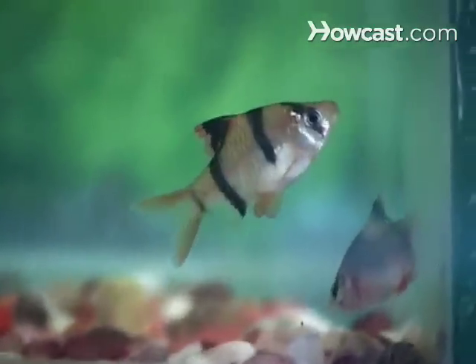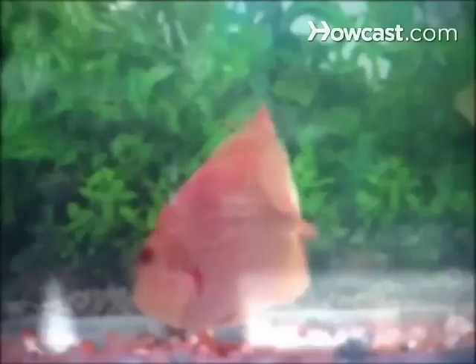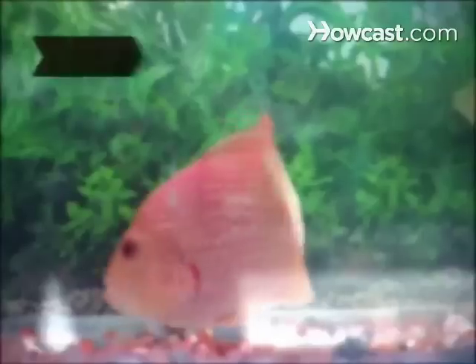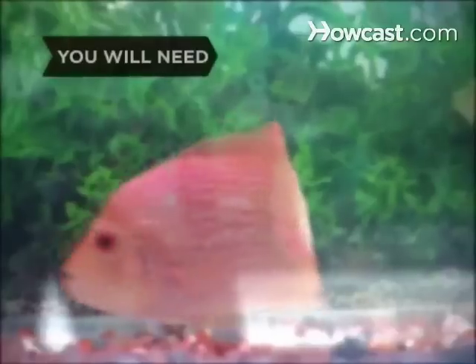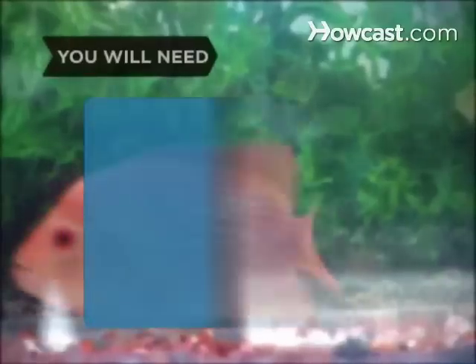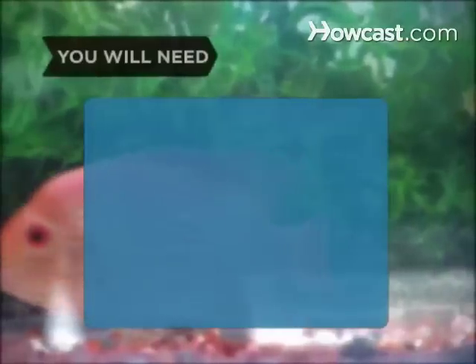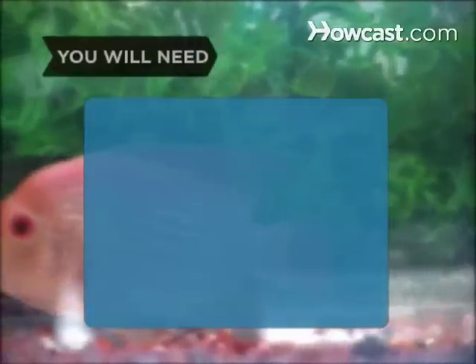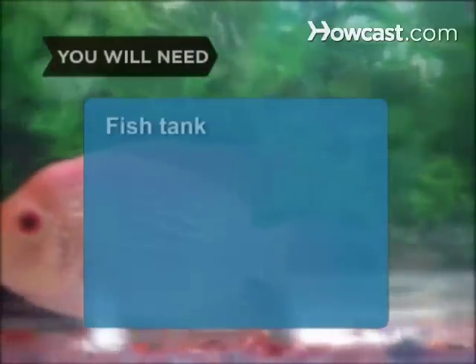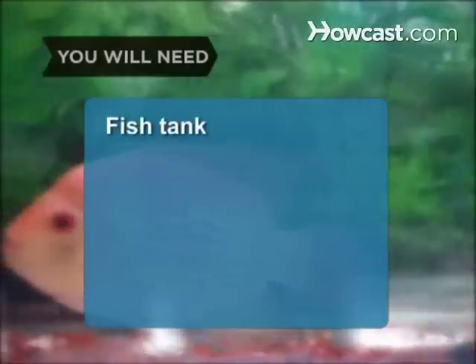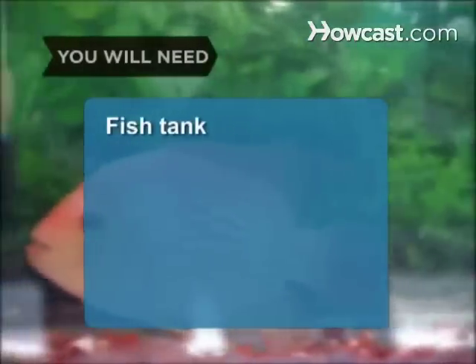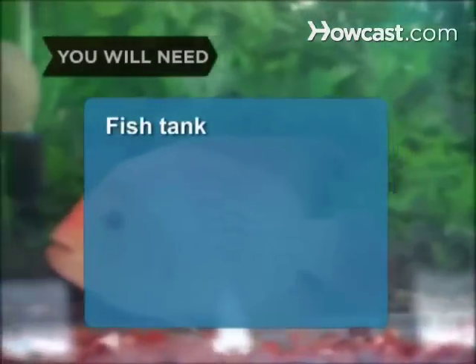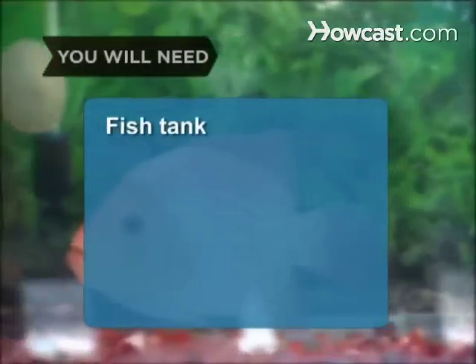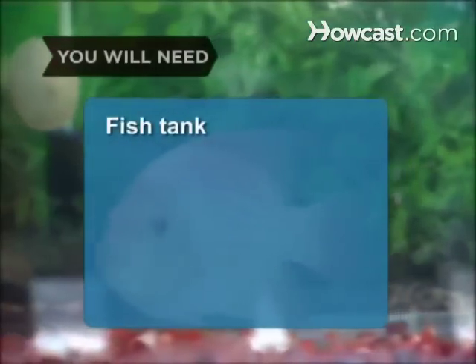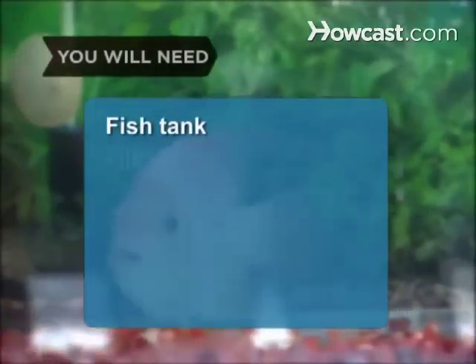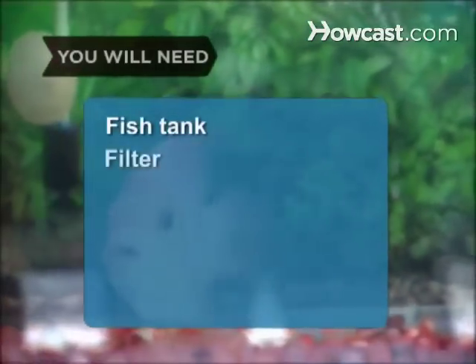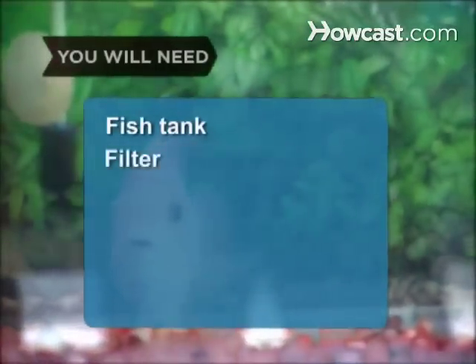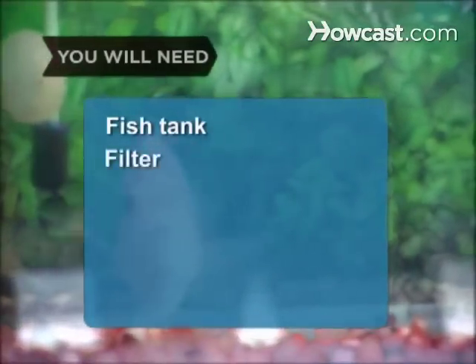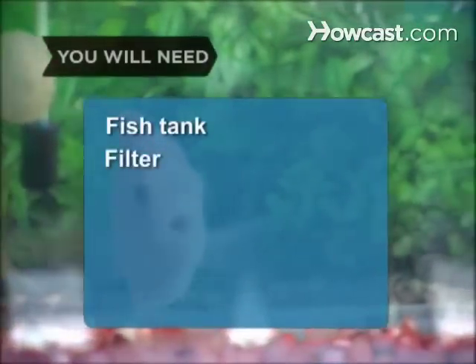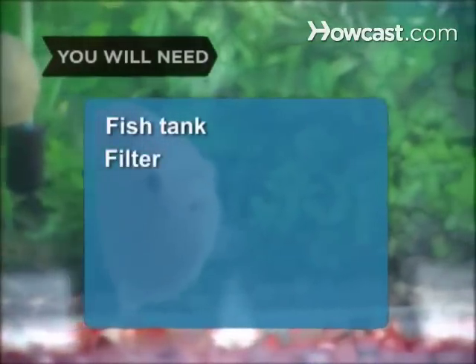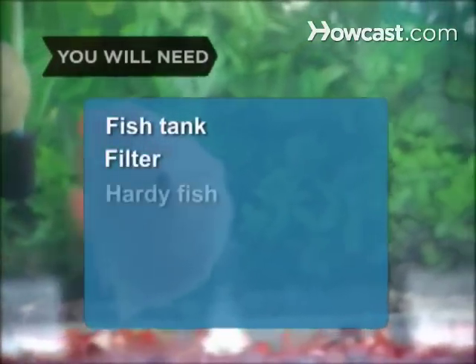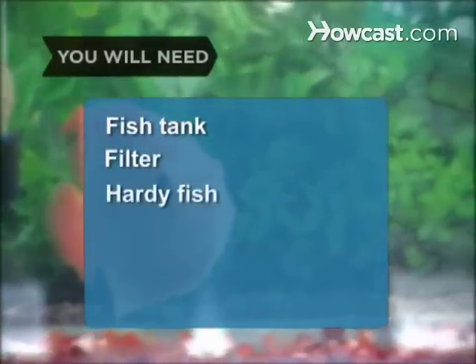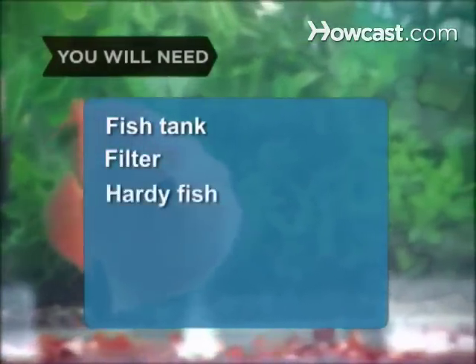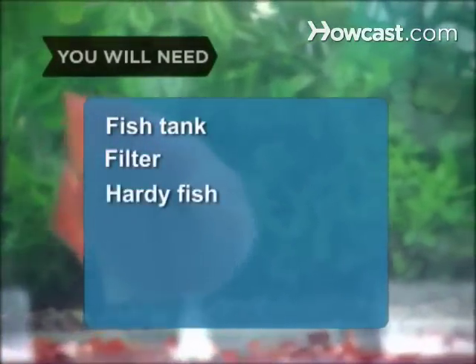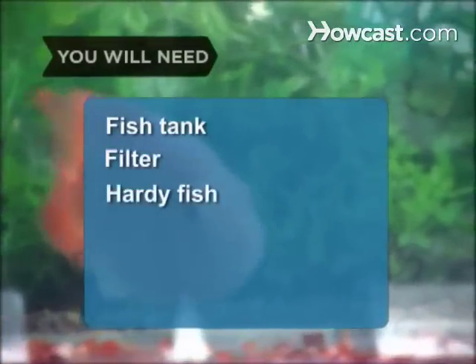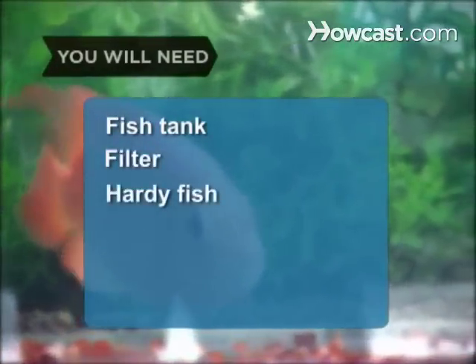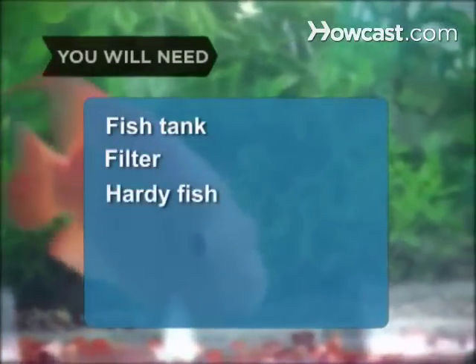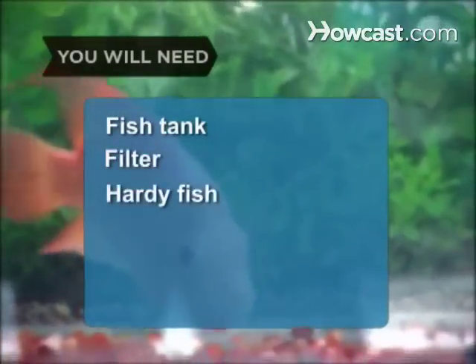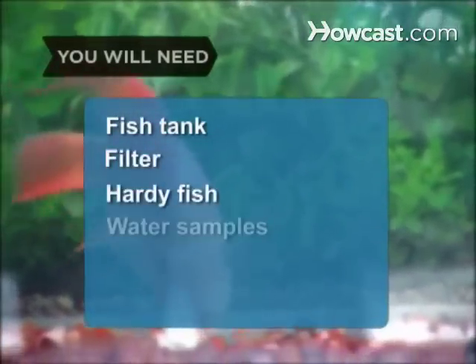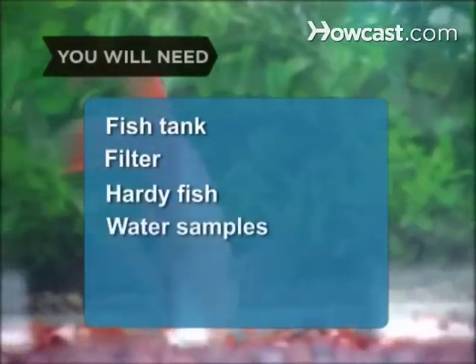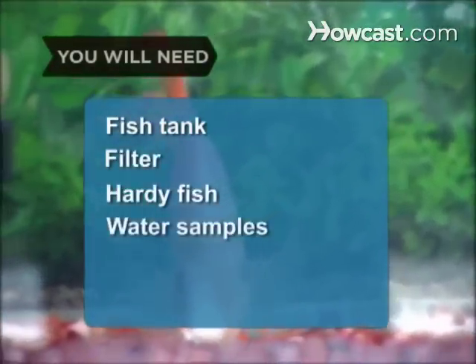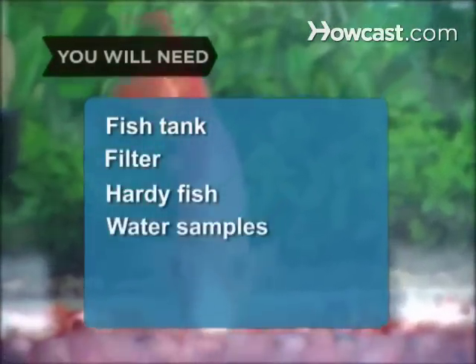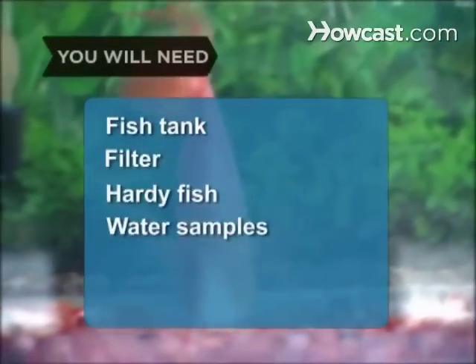You will need: a fish tank, a filter, hardy fish, and water samples.